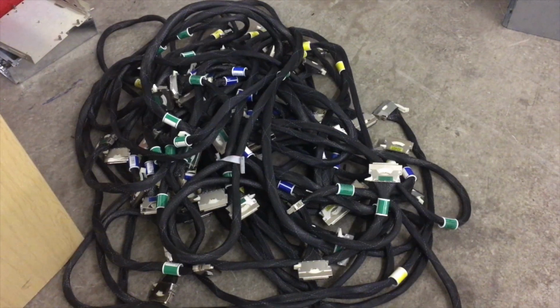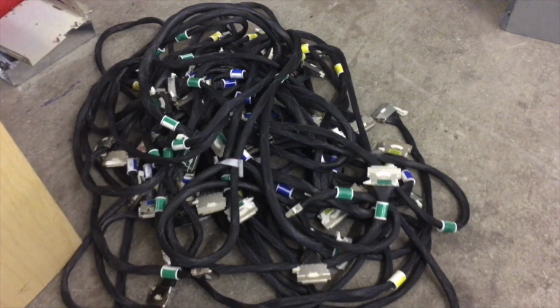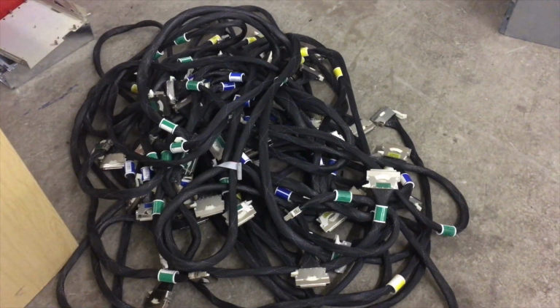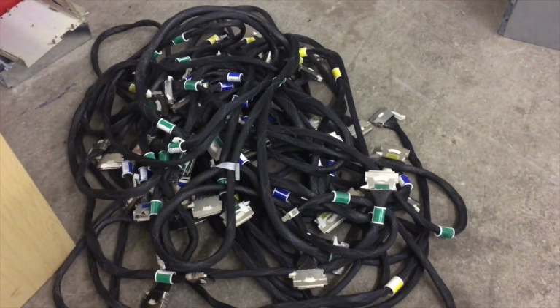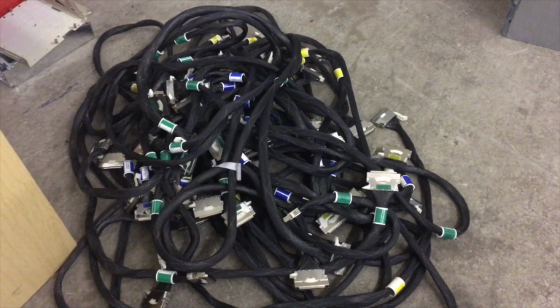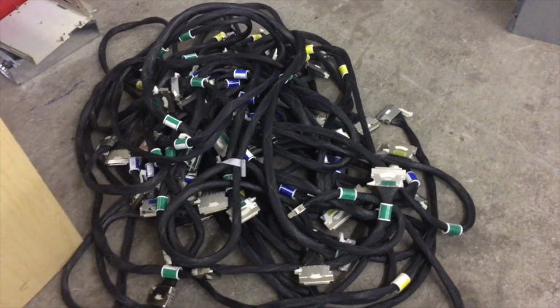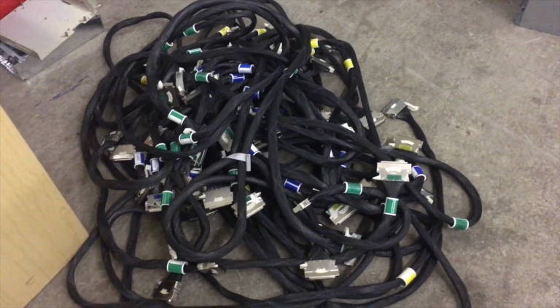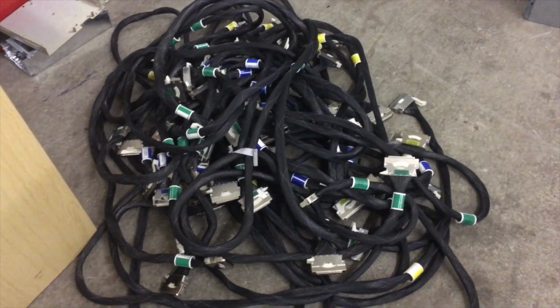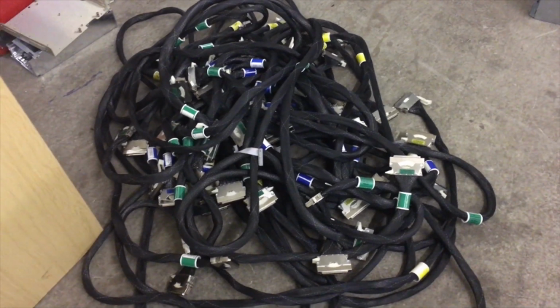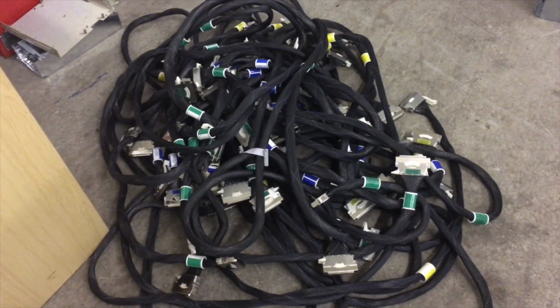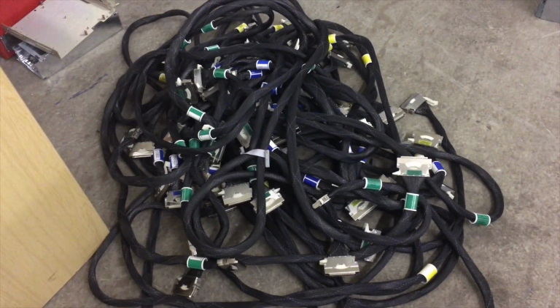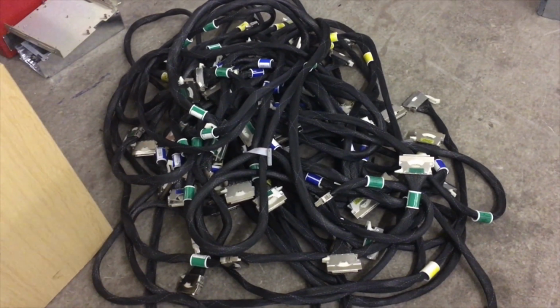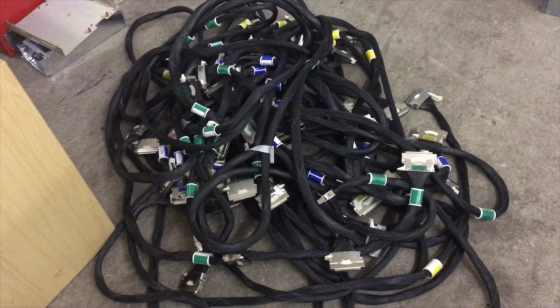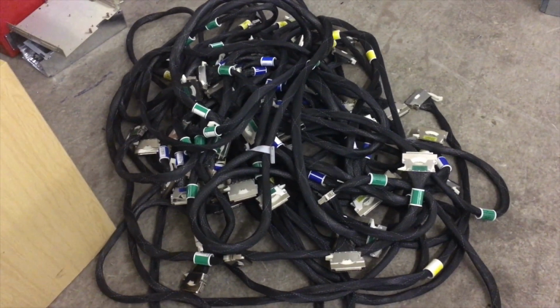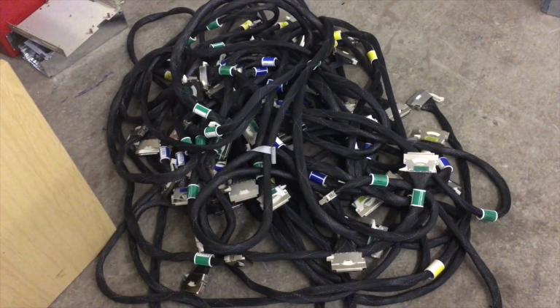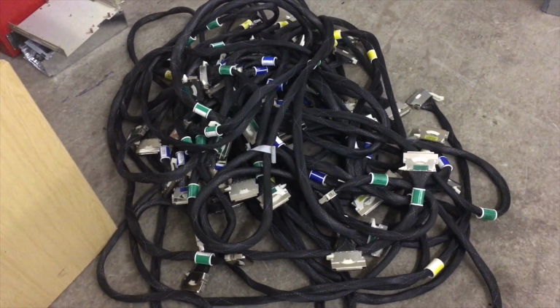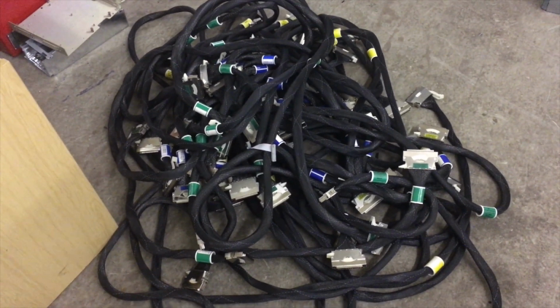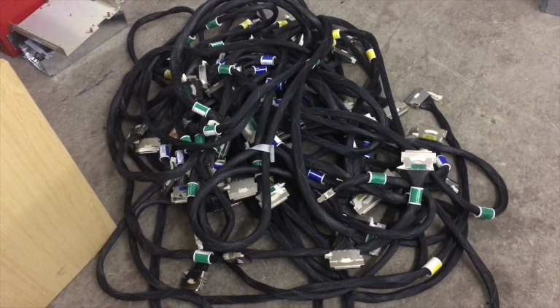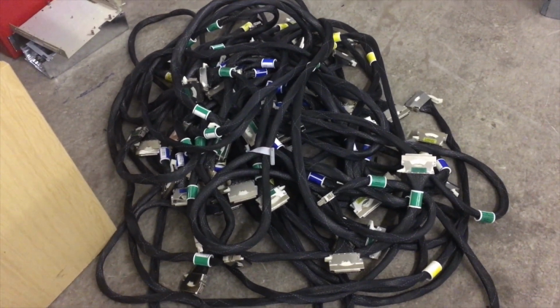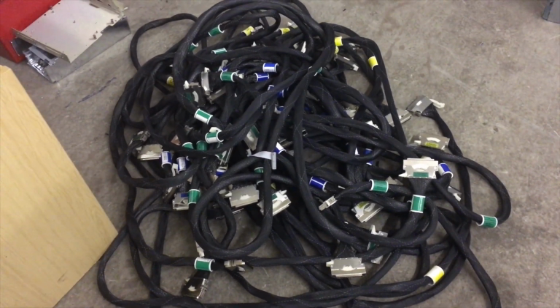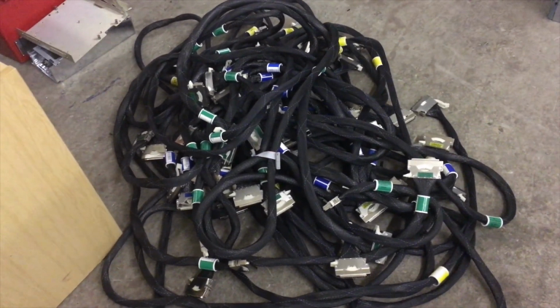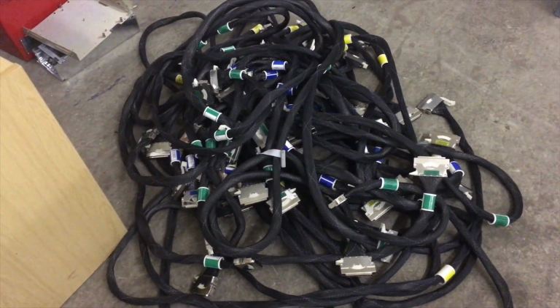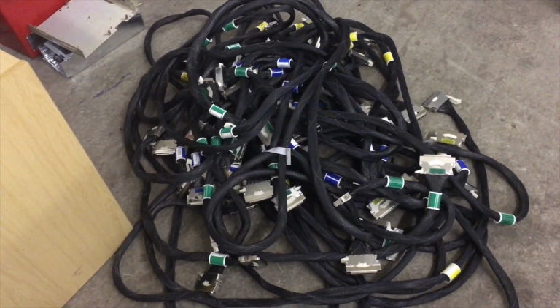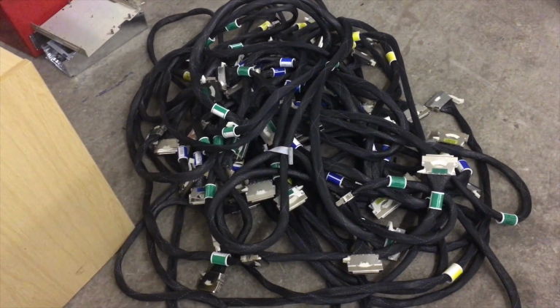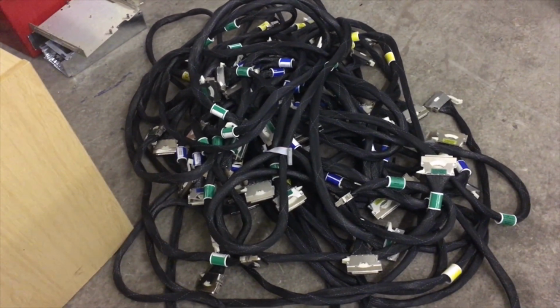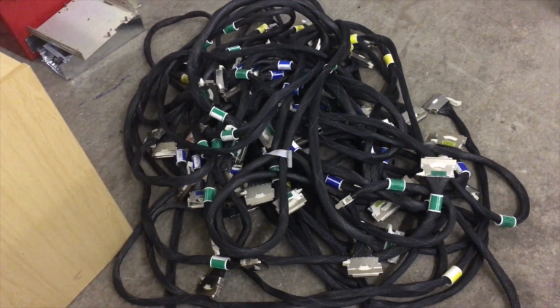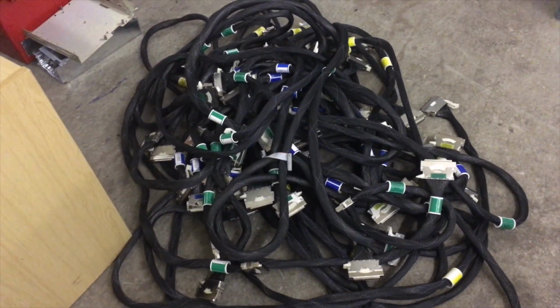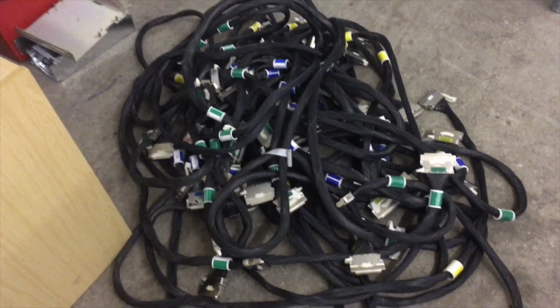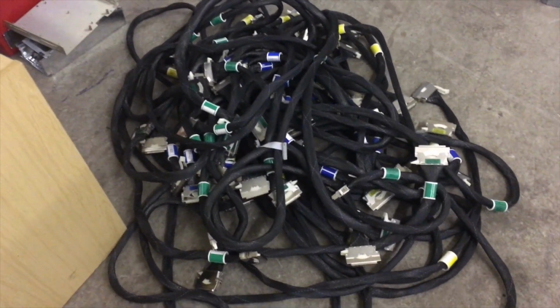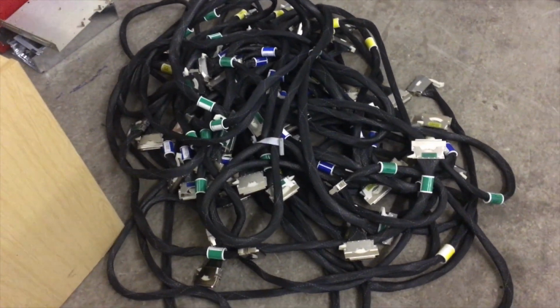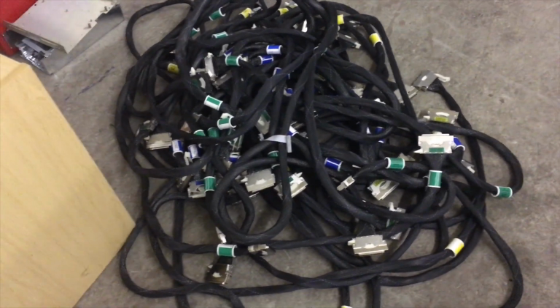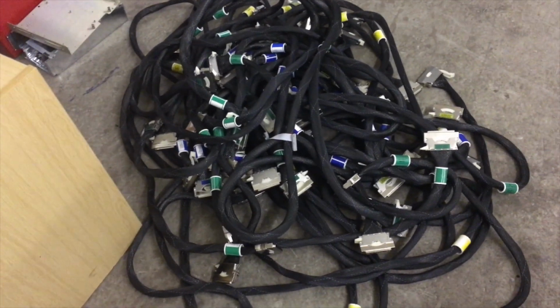This is the pile of Numalink cables. As you can imagine there's a lot of copper in these — there's about 50 kilos there.